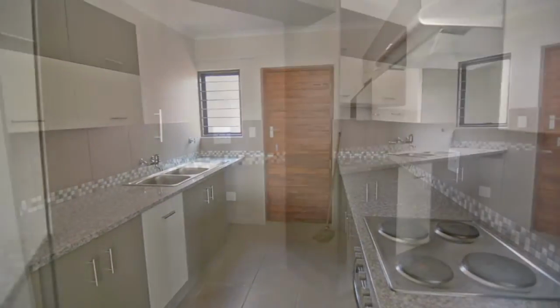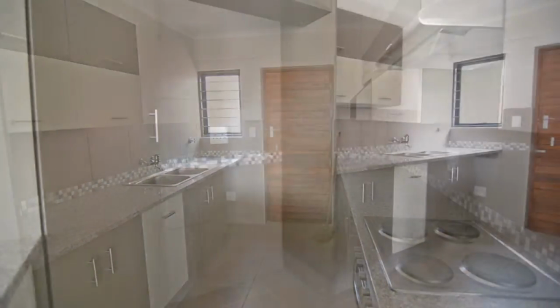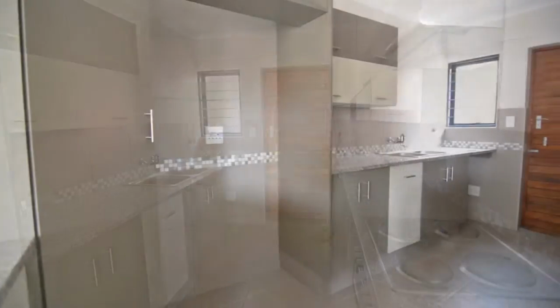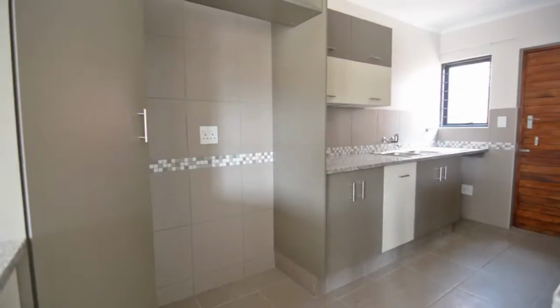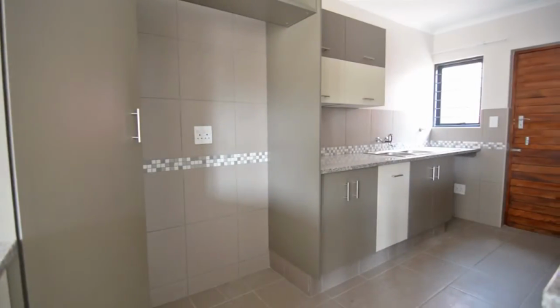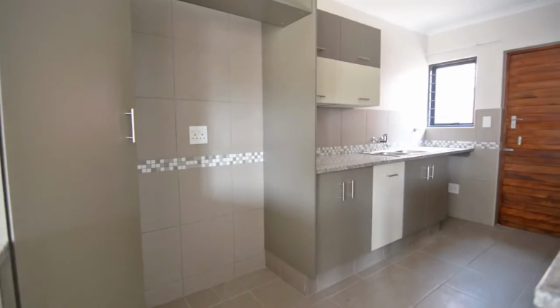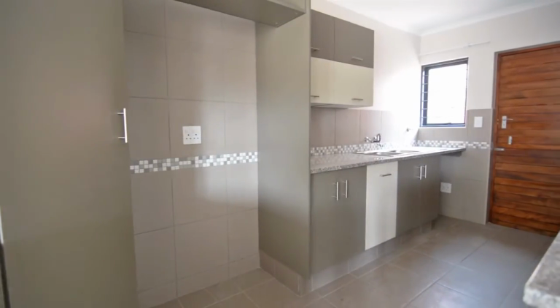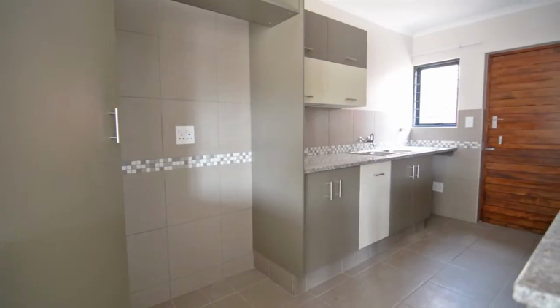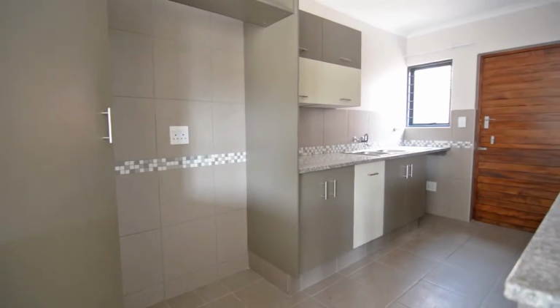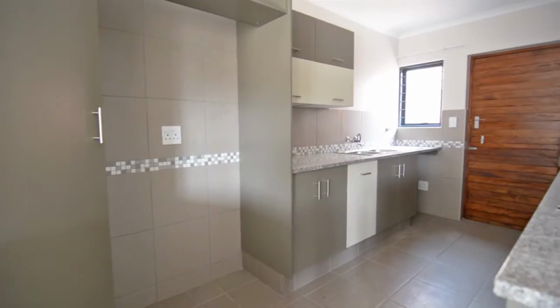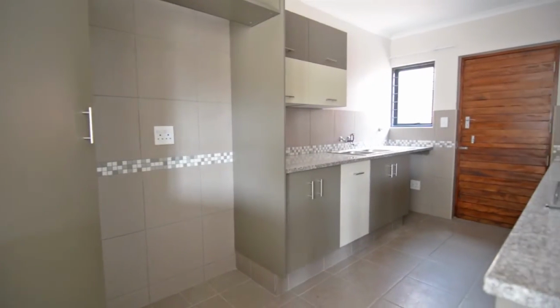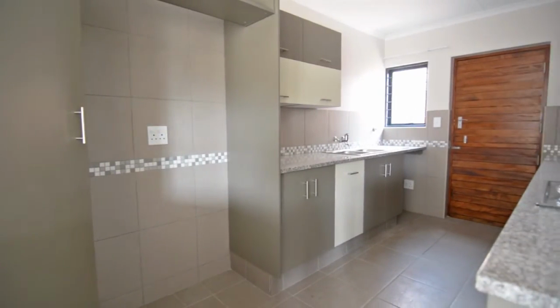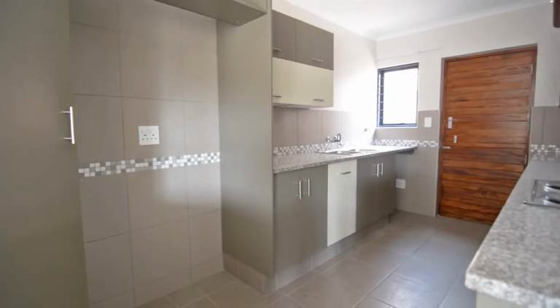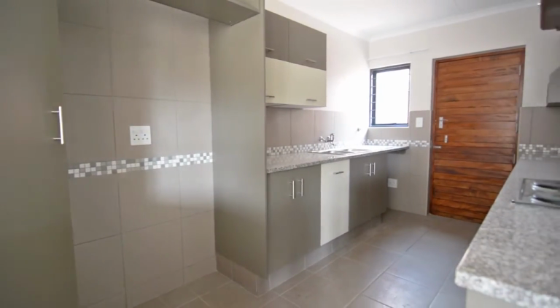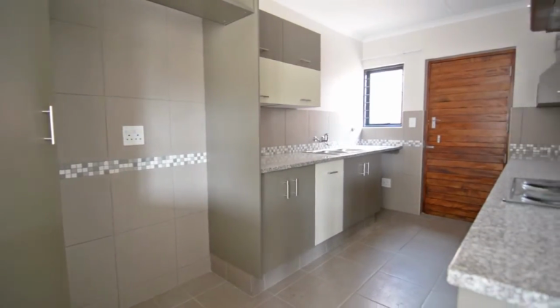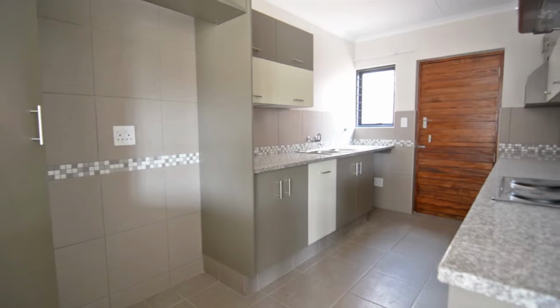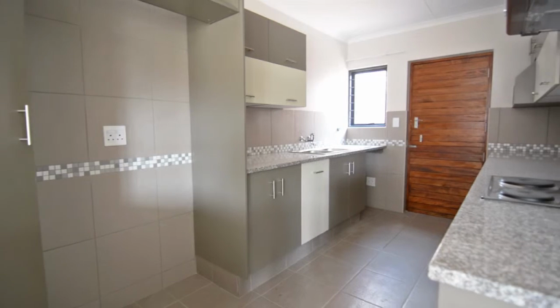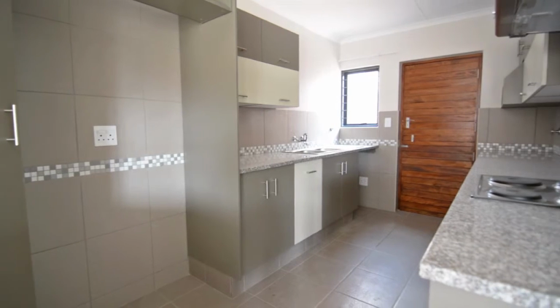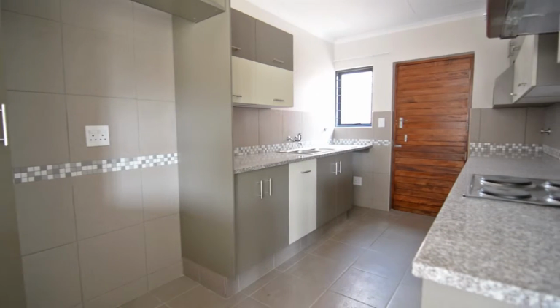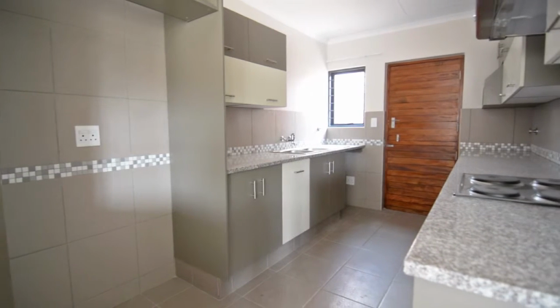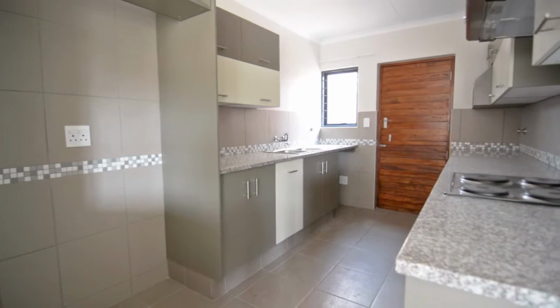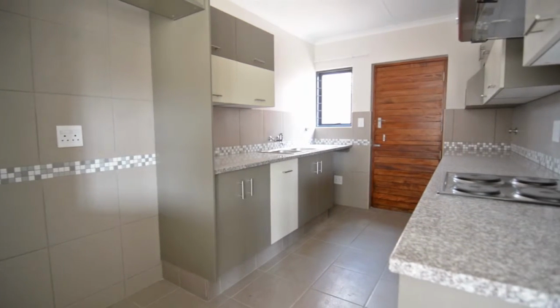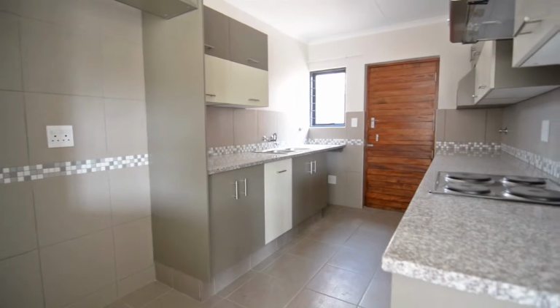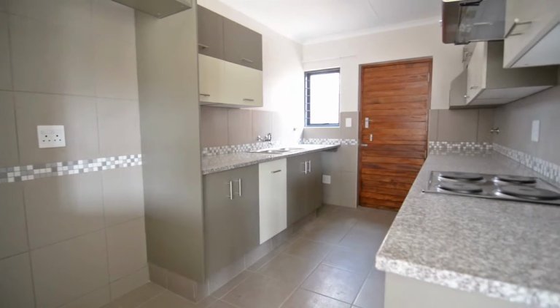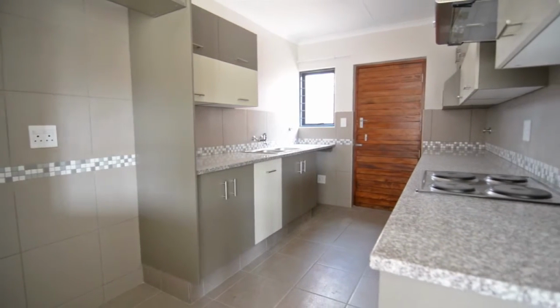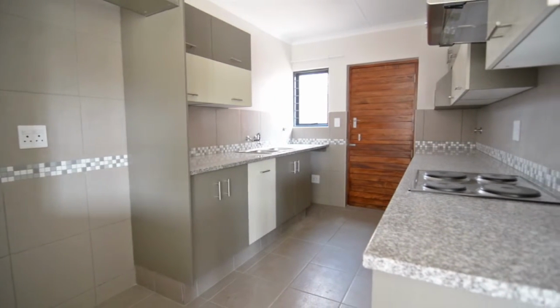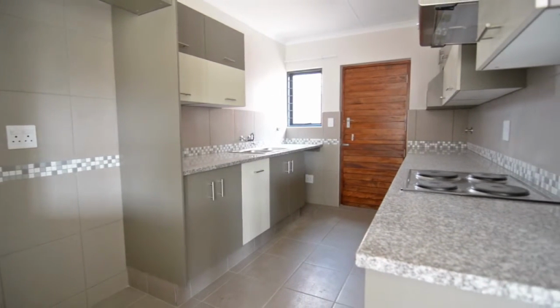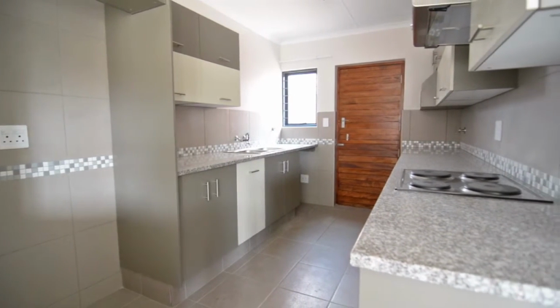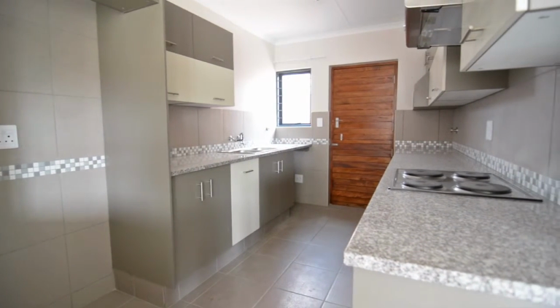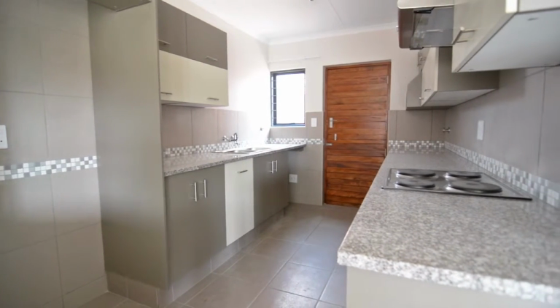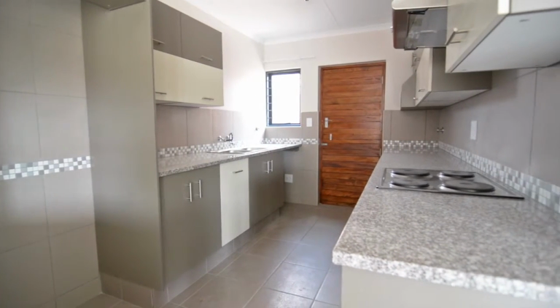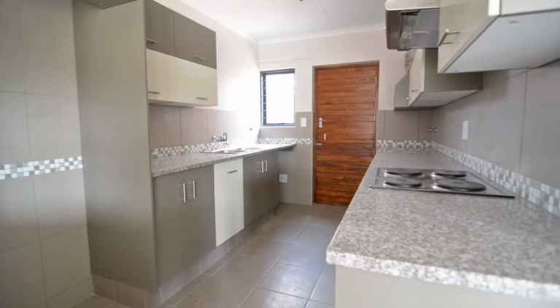The kitchen boasts built-in cupboards, an oven and hob with extractor fan, and granite tops.